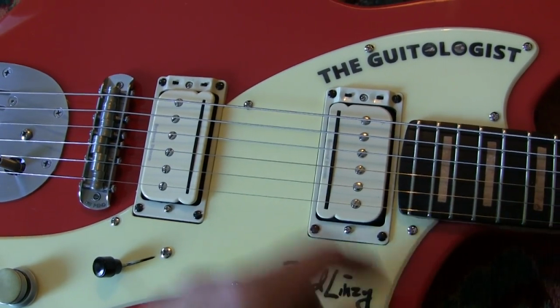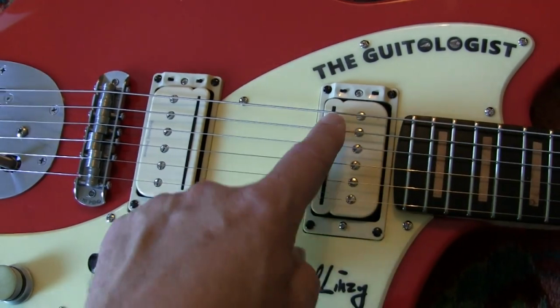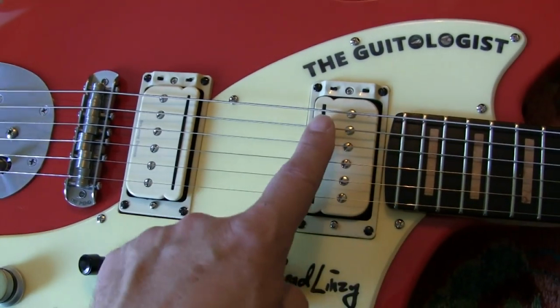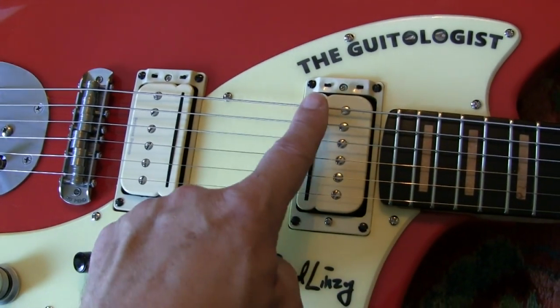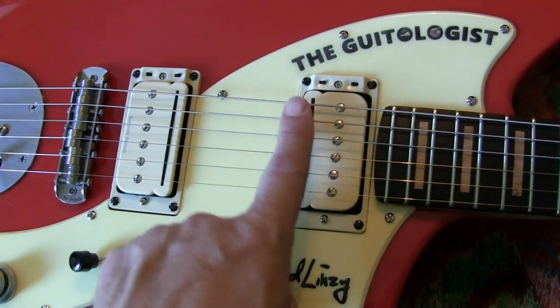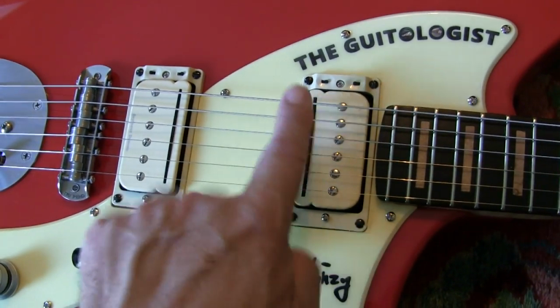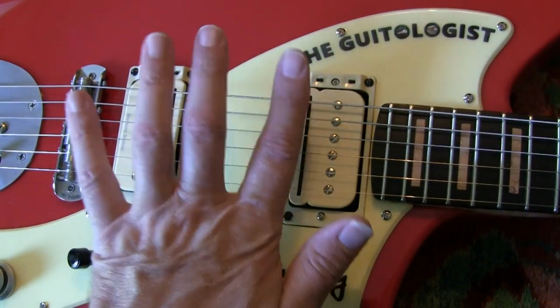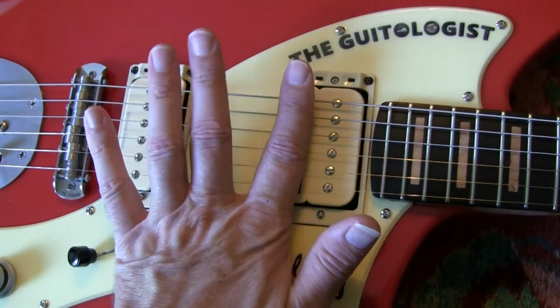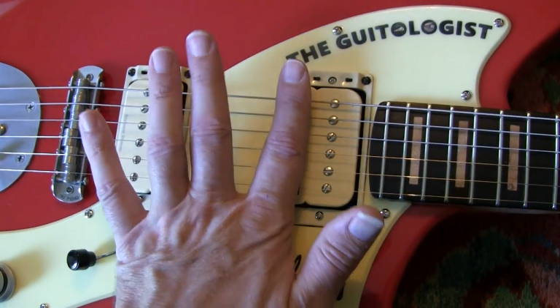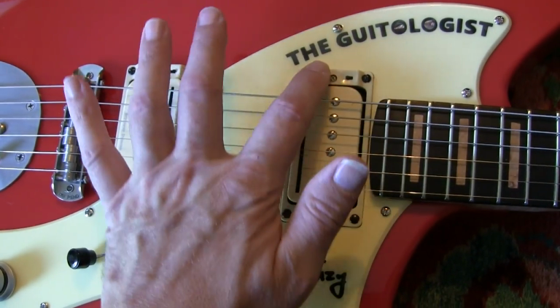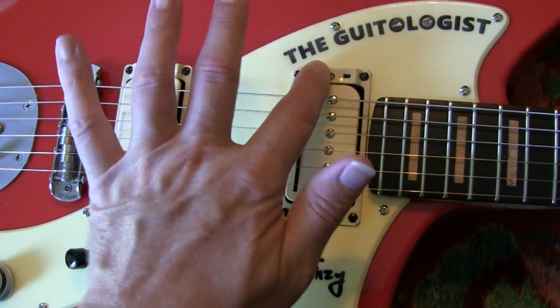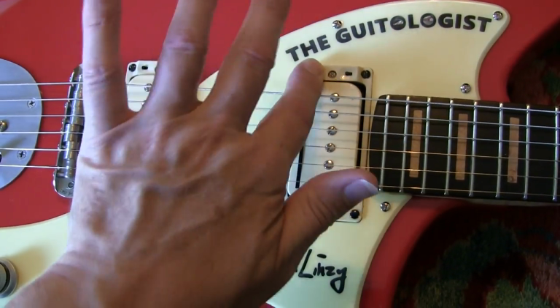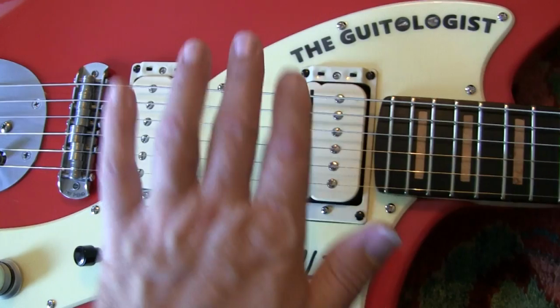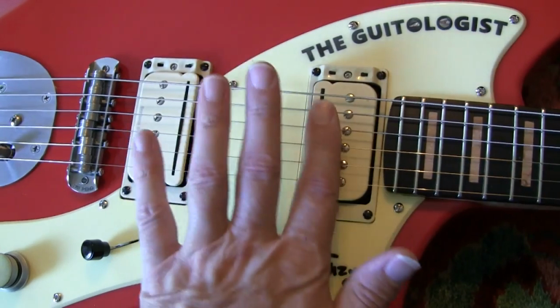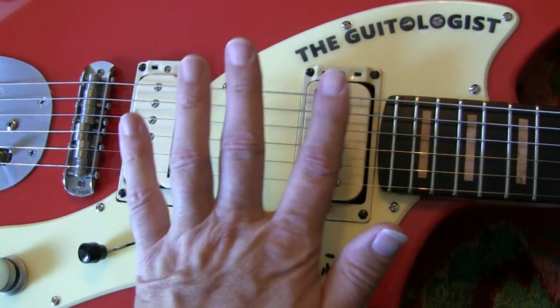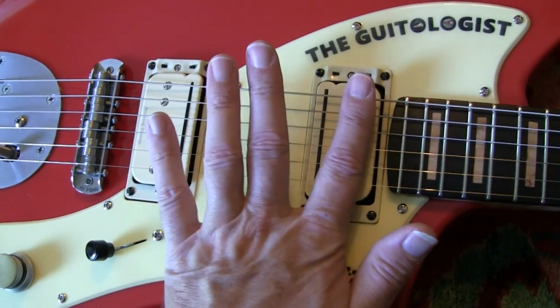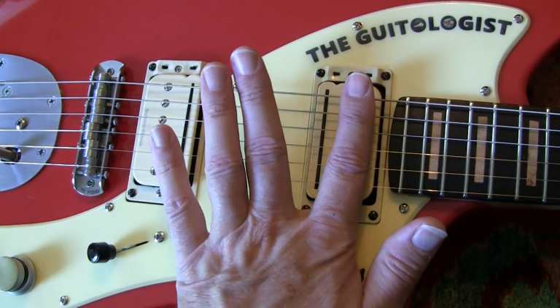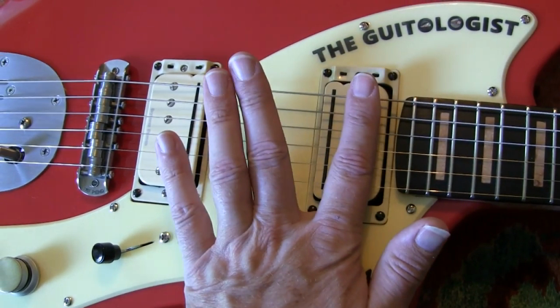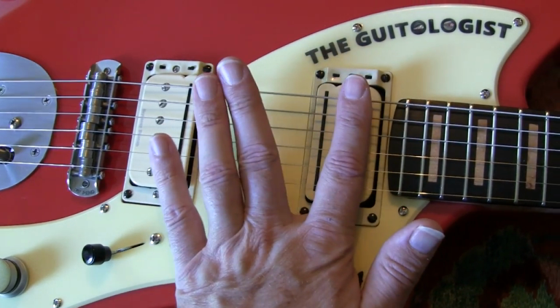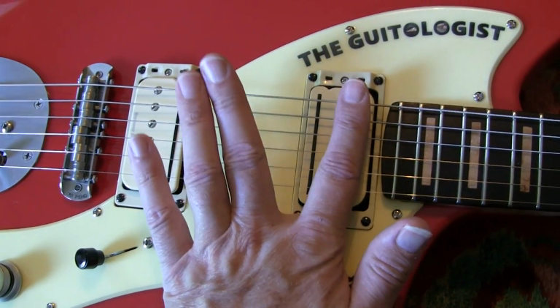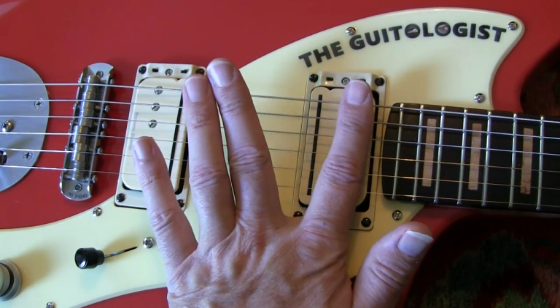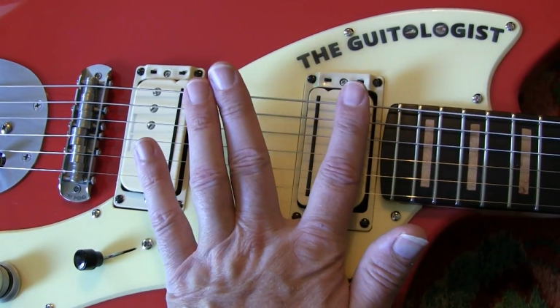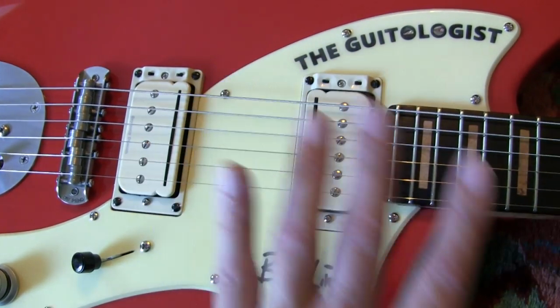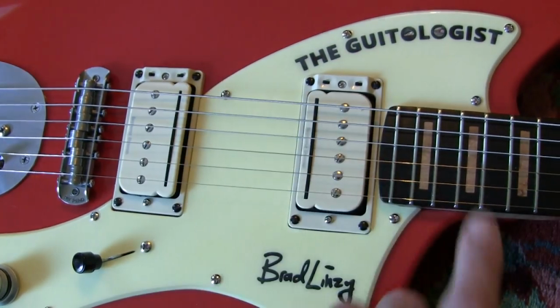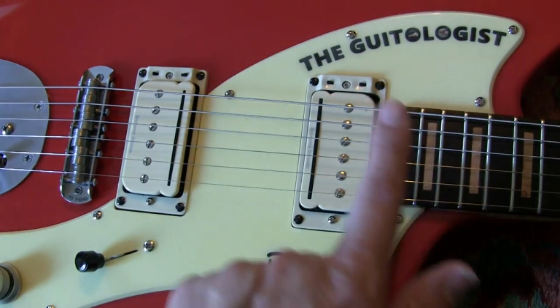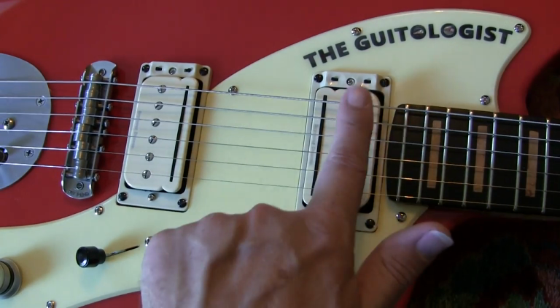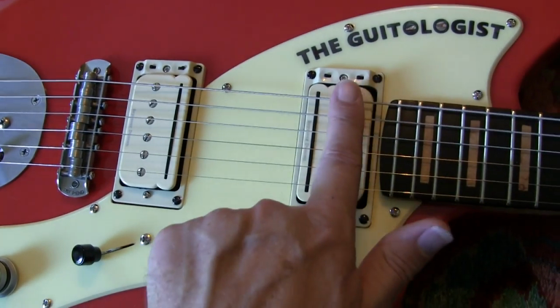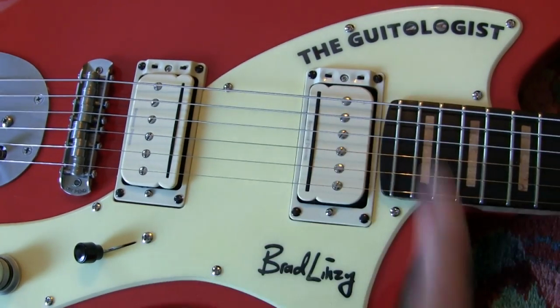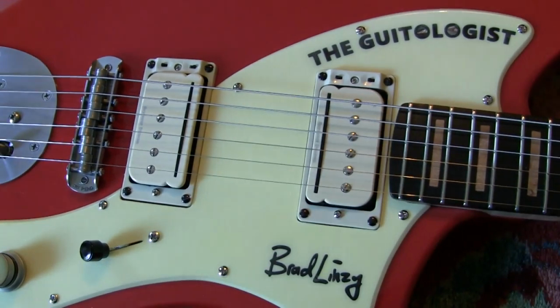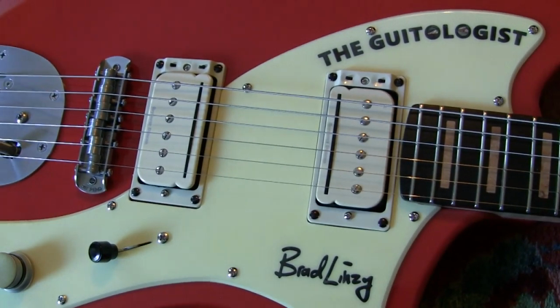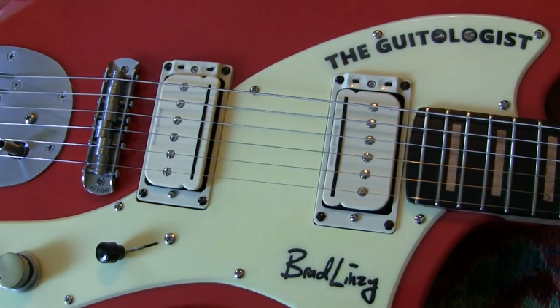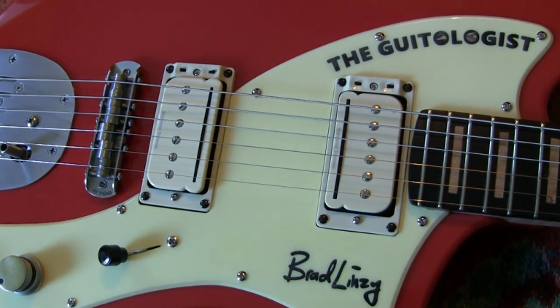So if you turn this coil off for instance, you've got a P90 over here — so this one would be in P90 mode.